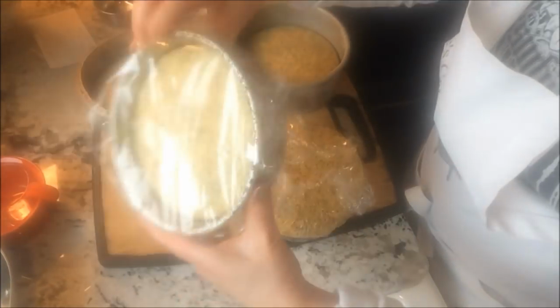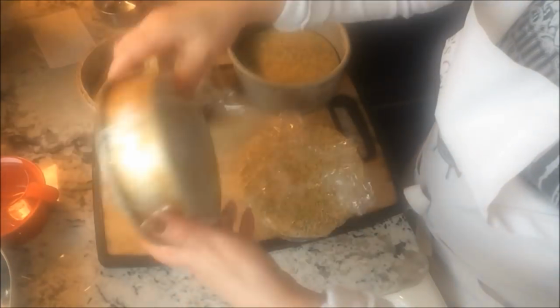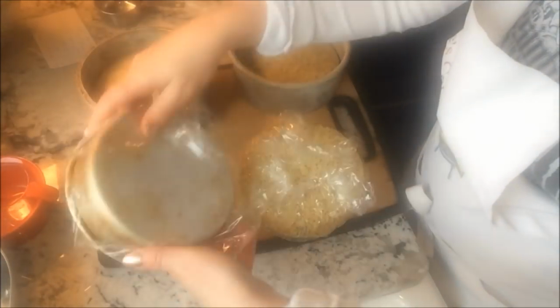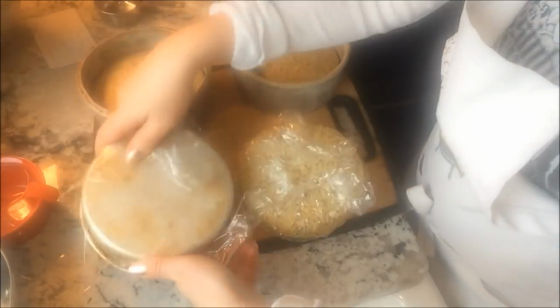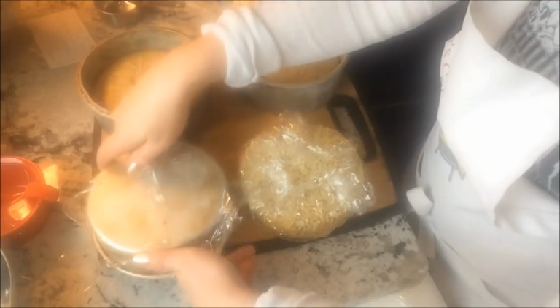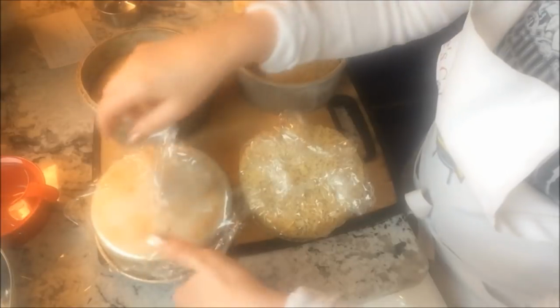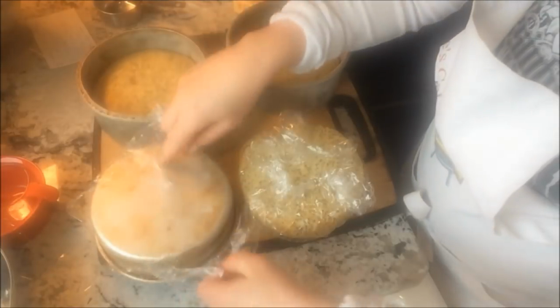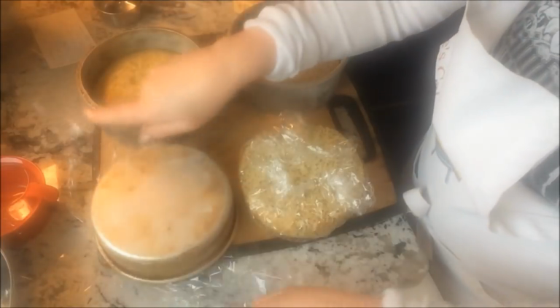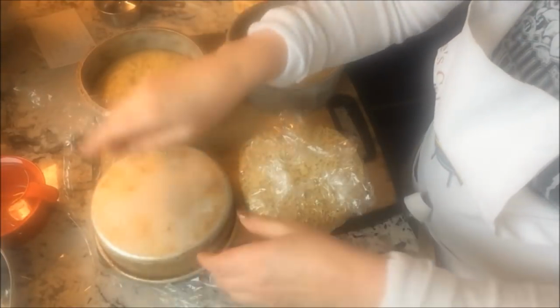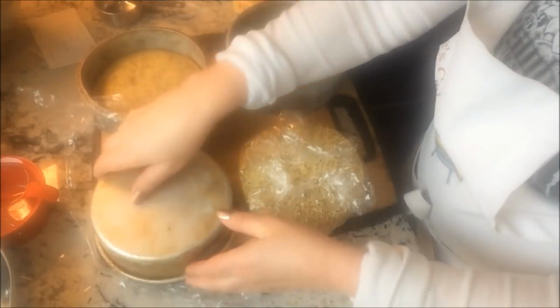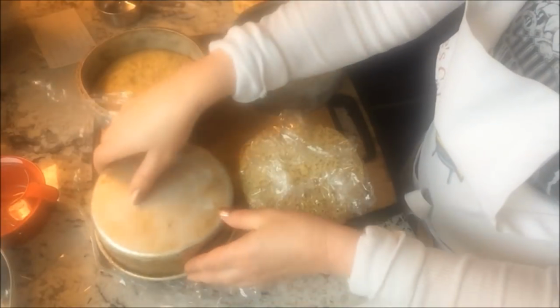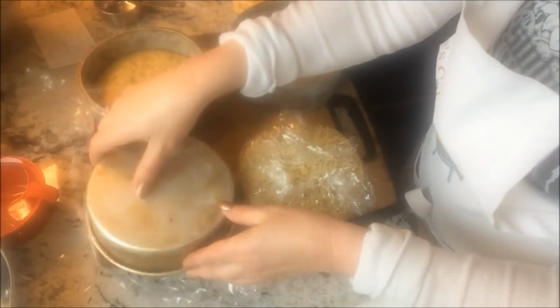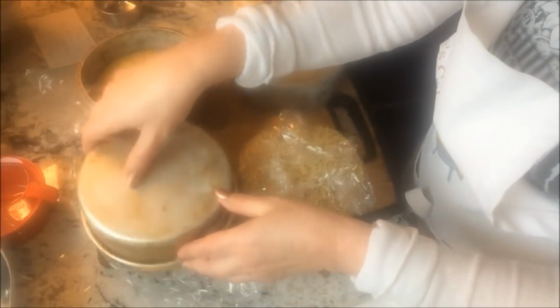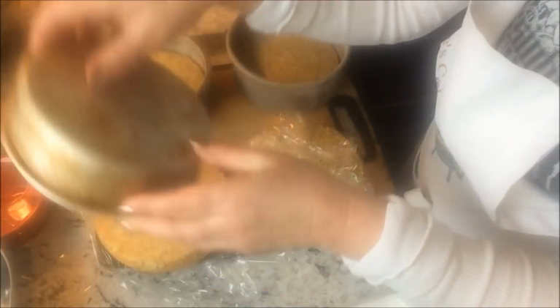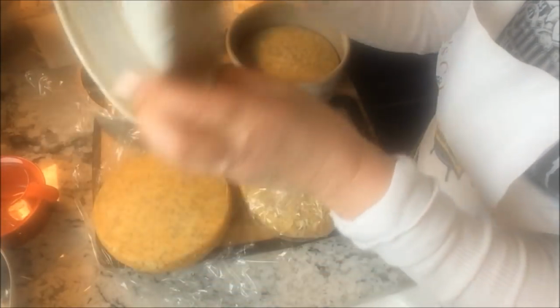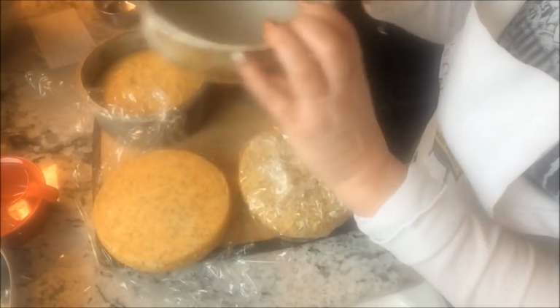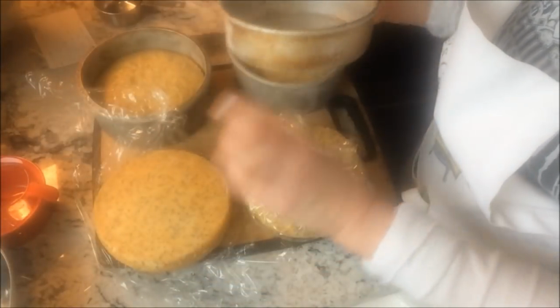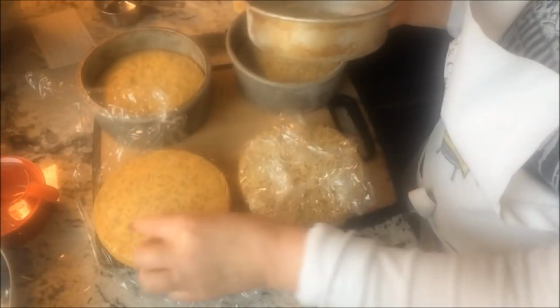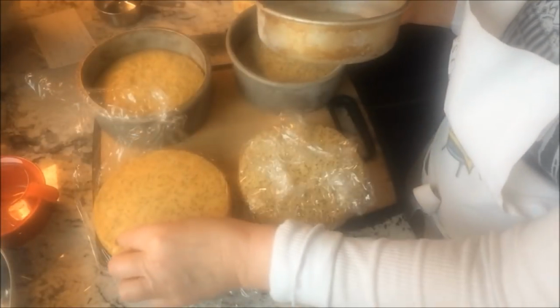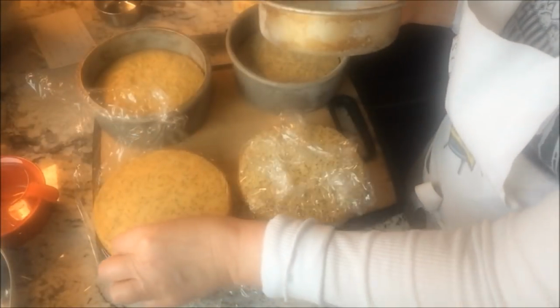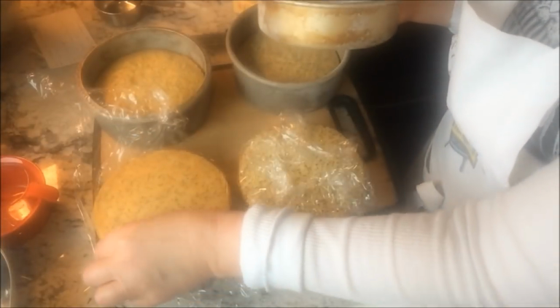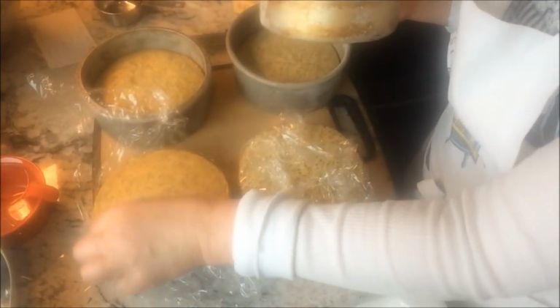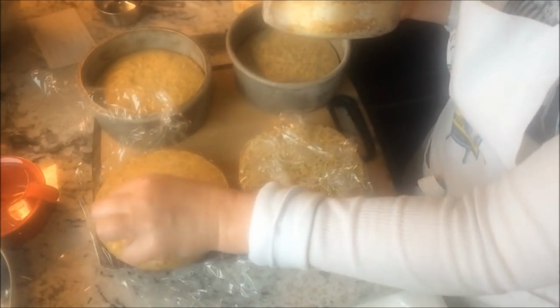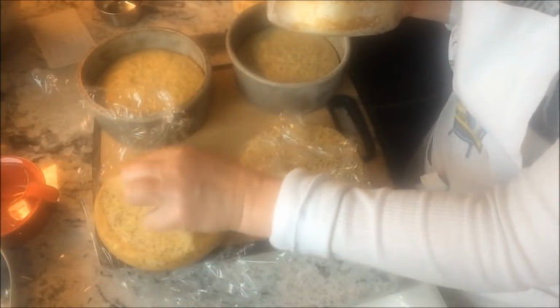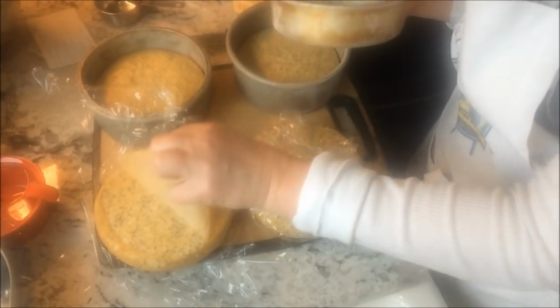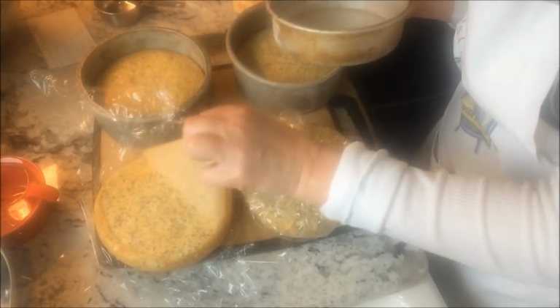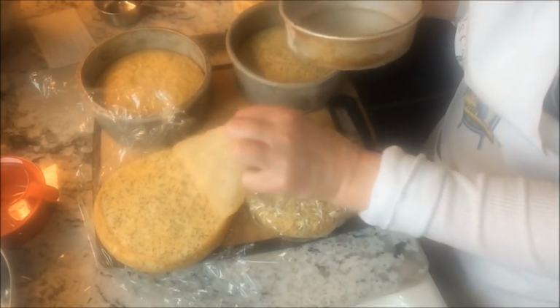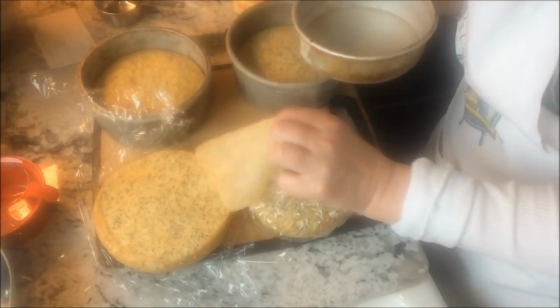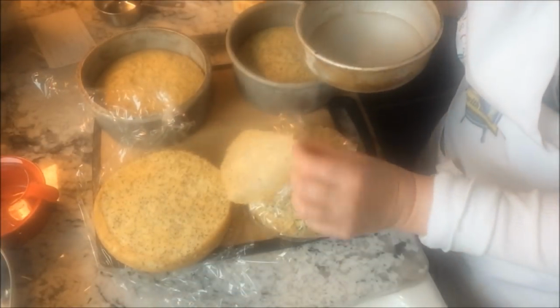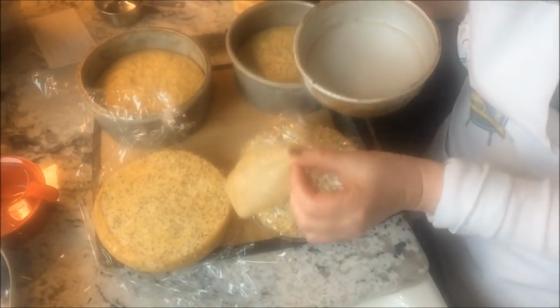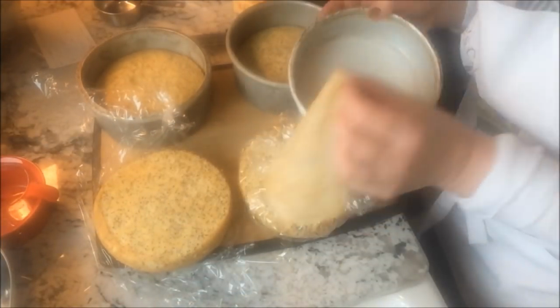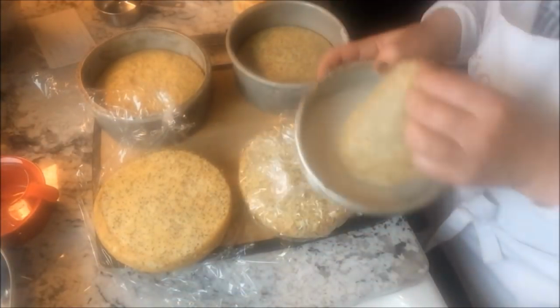Once the cakes are cooled, remove them and wrap them and refrigerate, or put them in the freezer if you'd like.